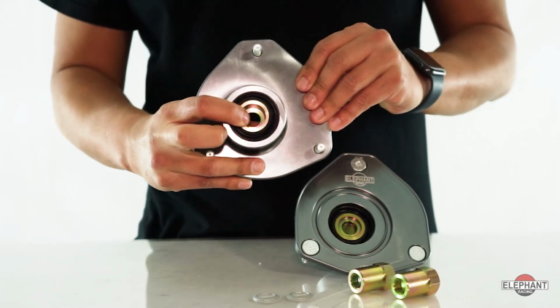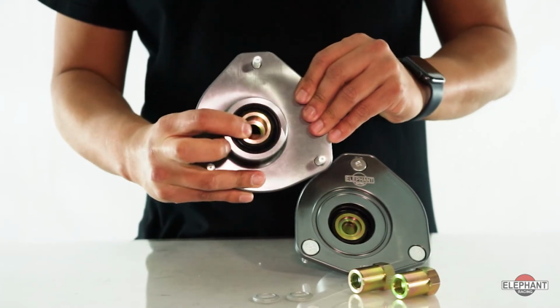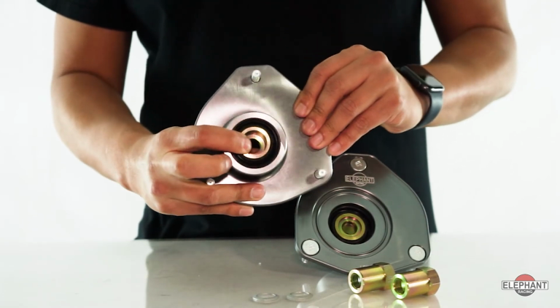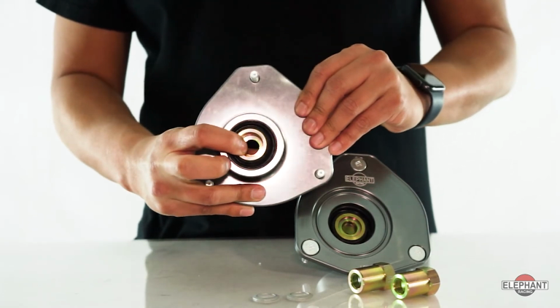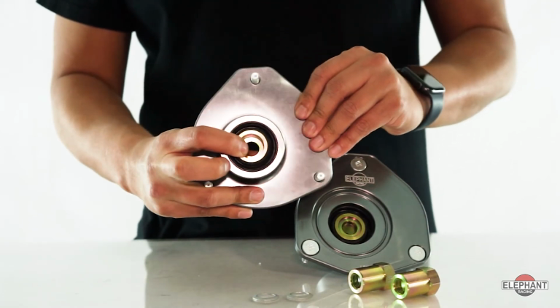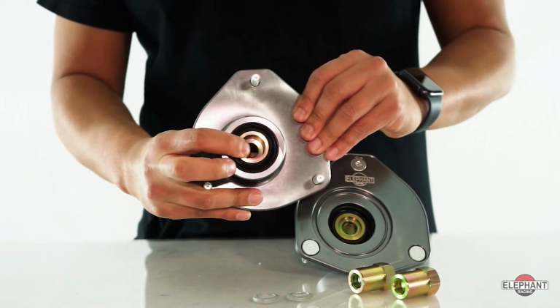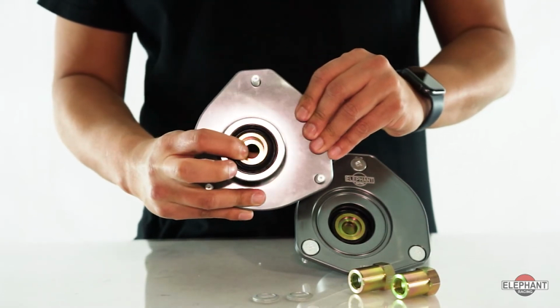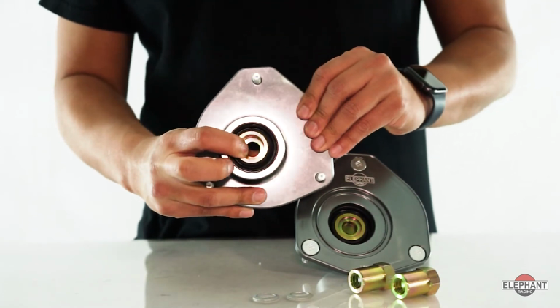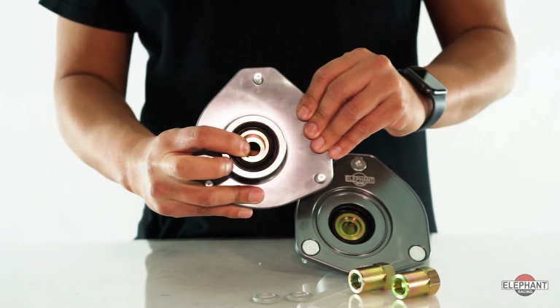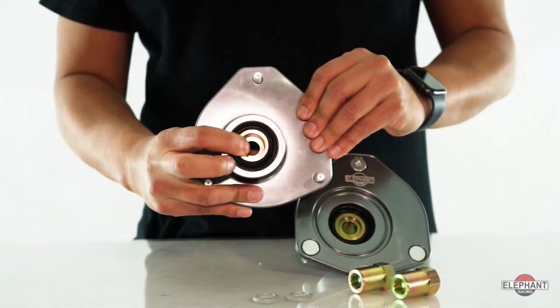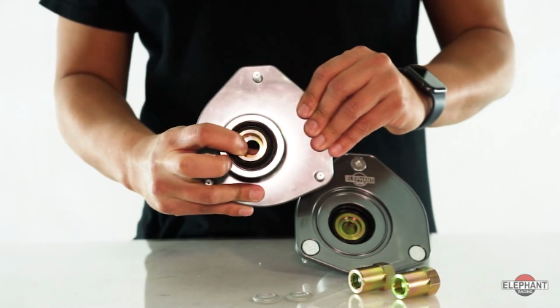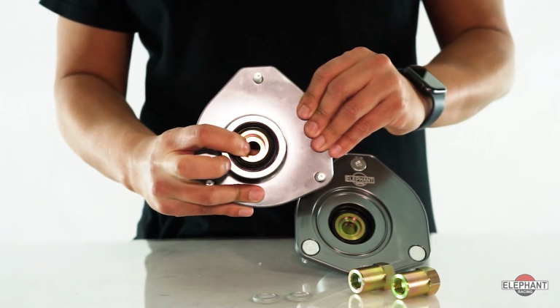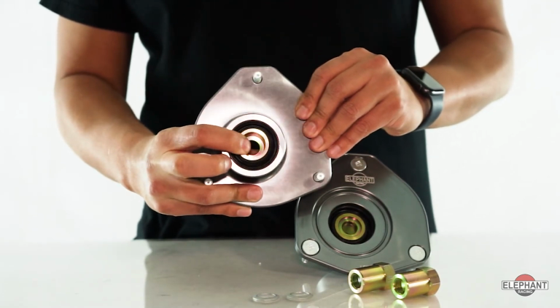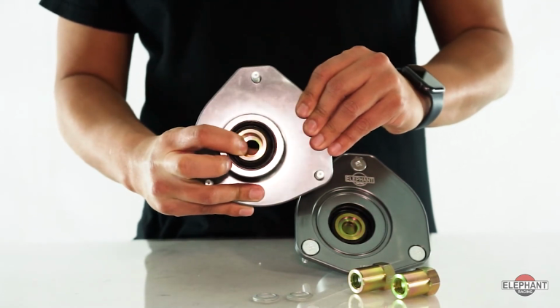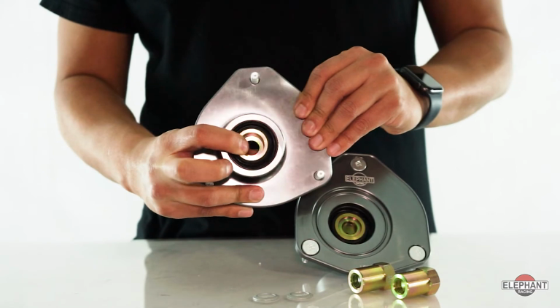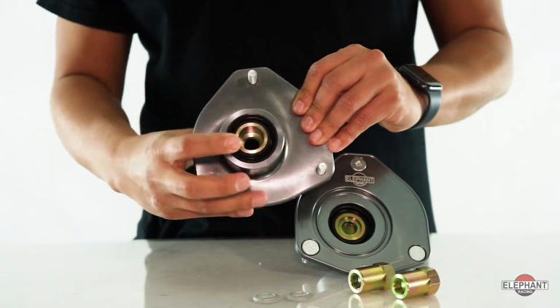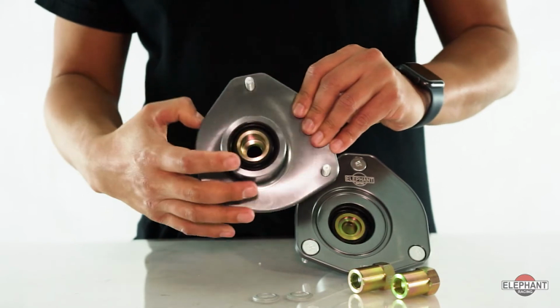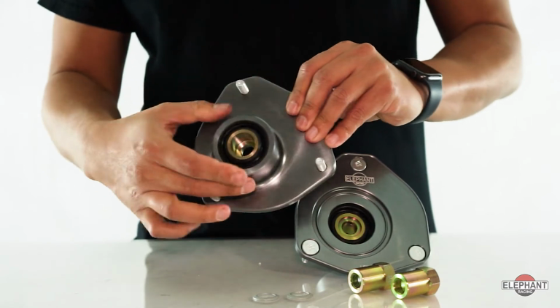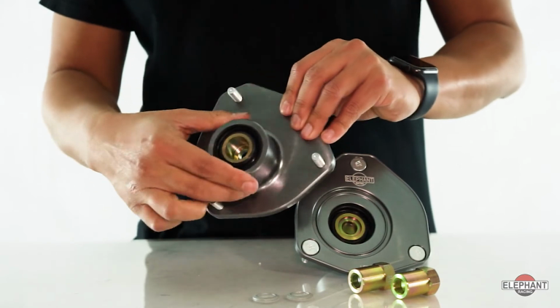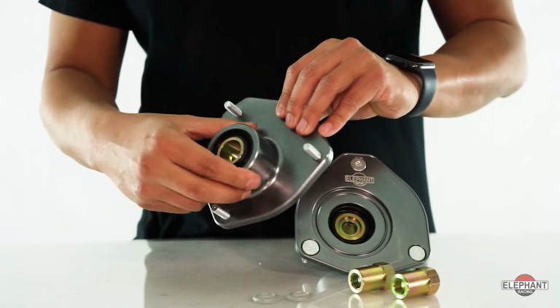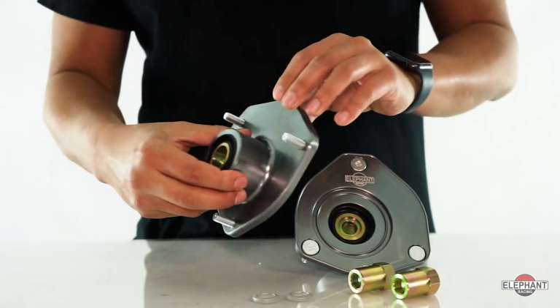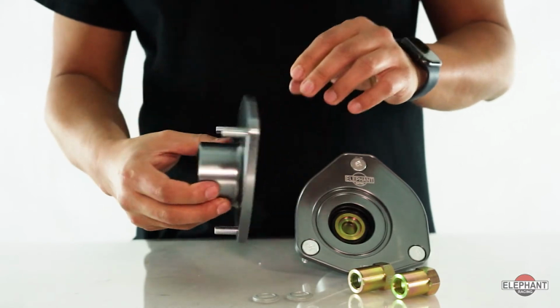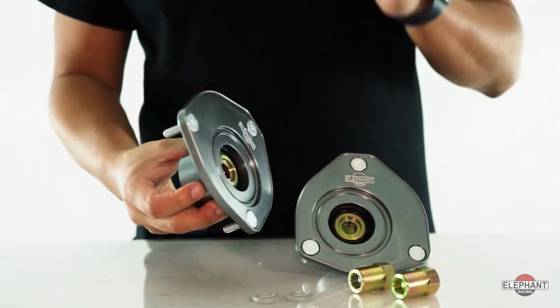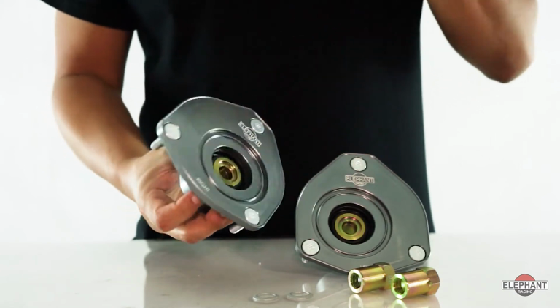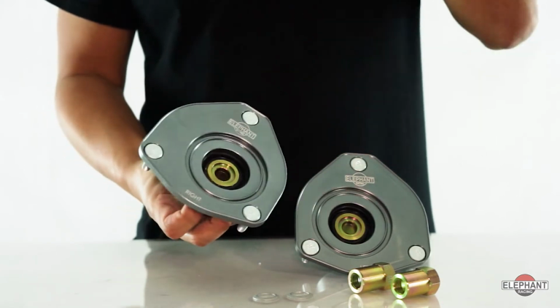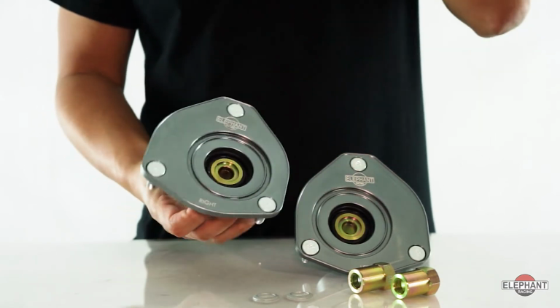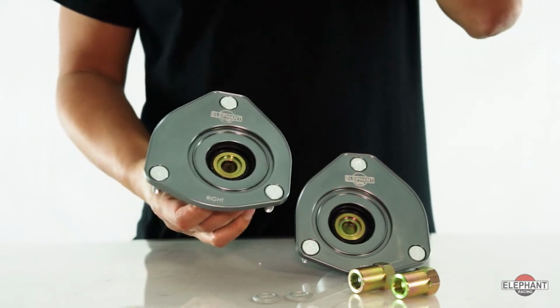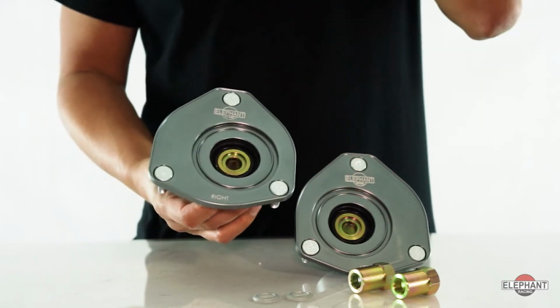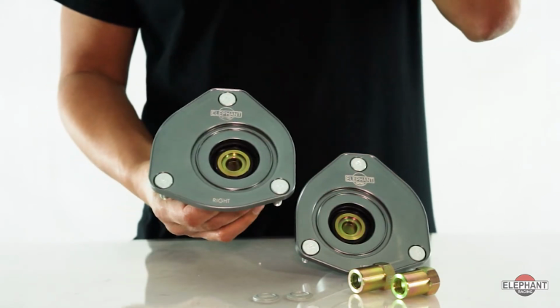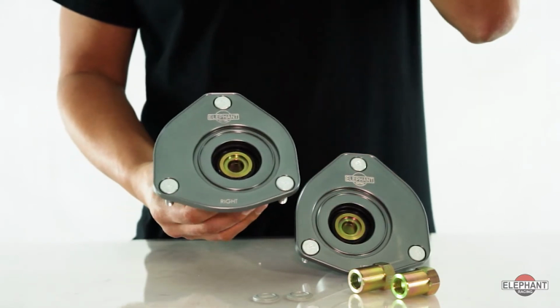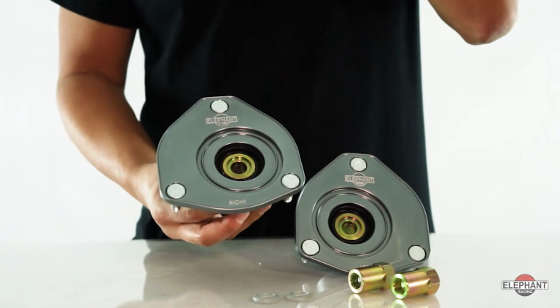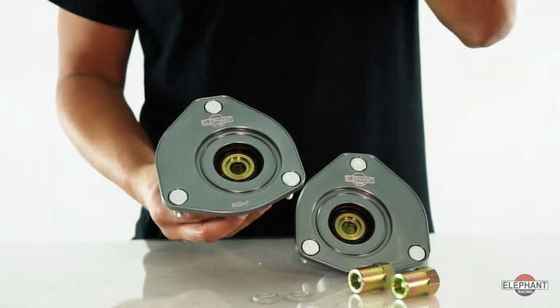The Teflon-lined spherical bearings used in our kit are entirely maintenance-free and require no supplemental lubrication. These plates are weather-resistant to prevent contamination from water or grime, extending bearing life.